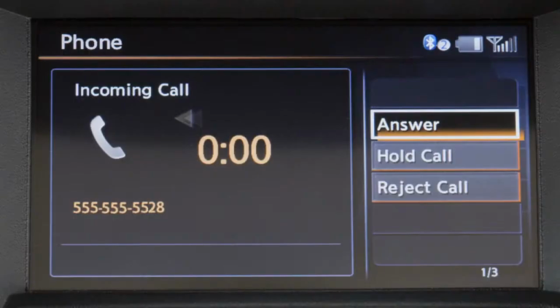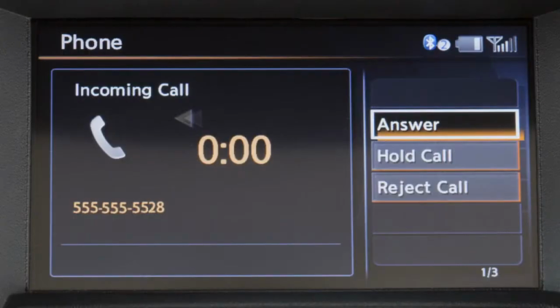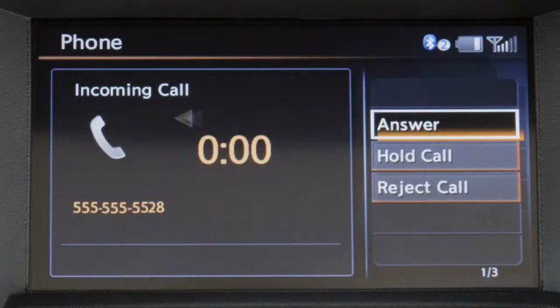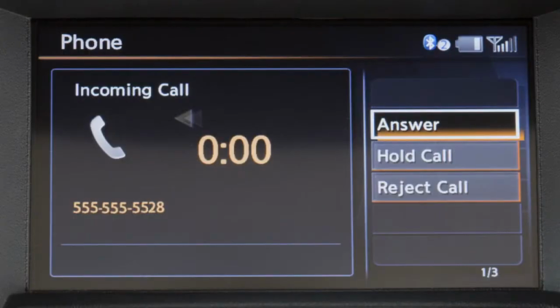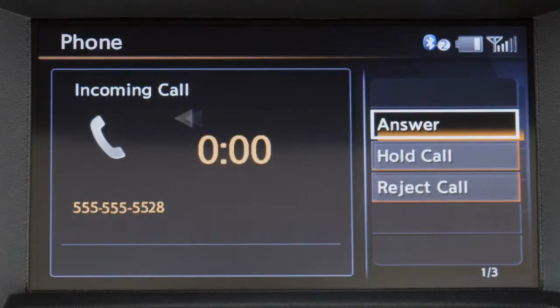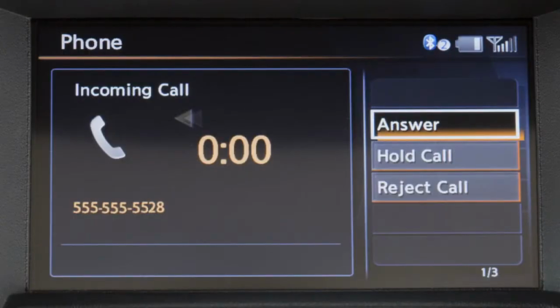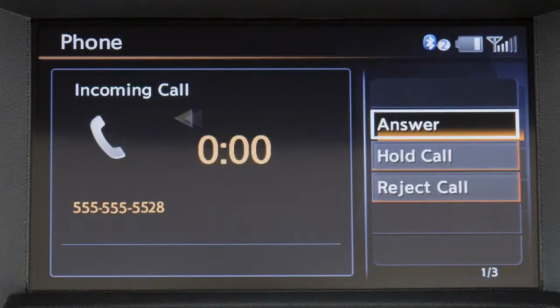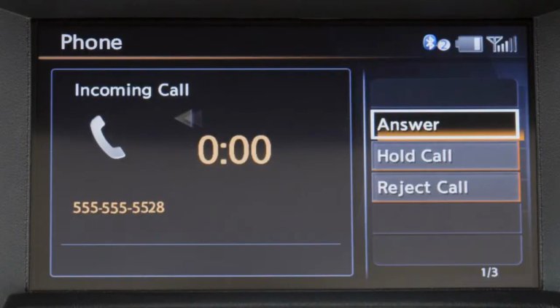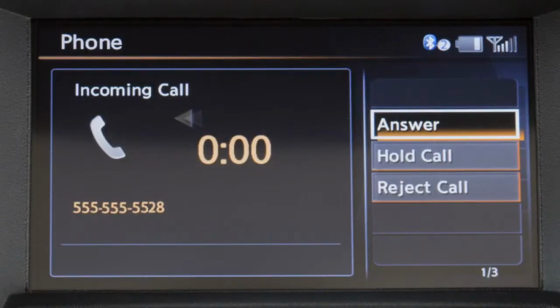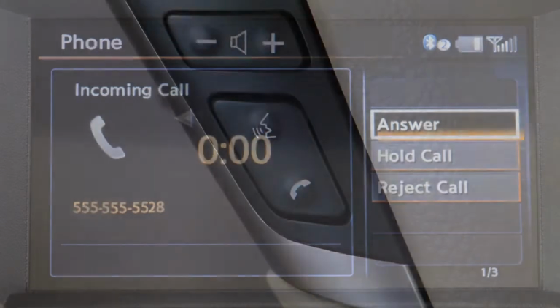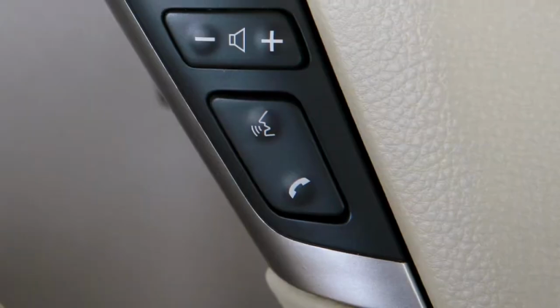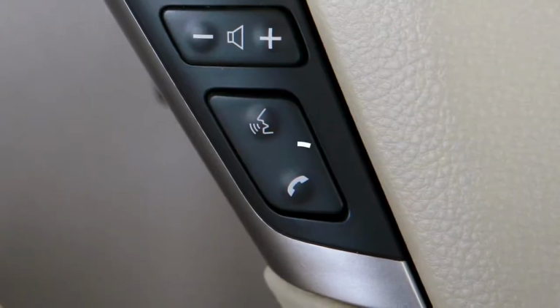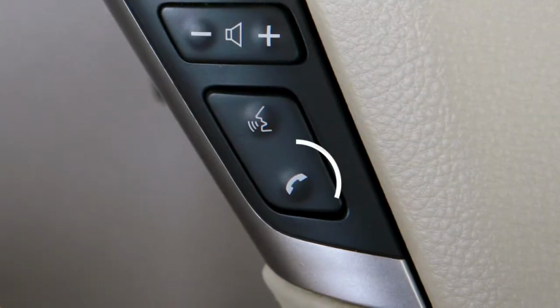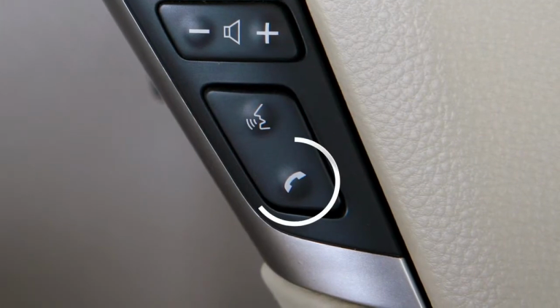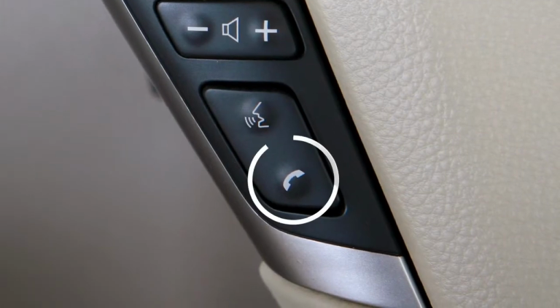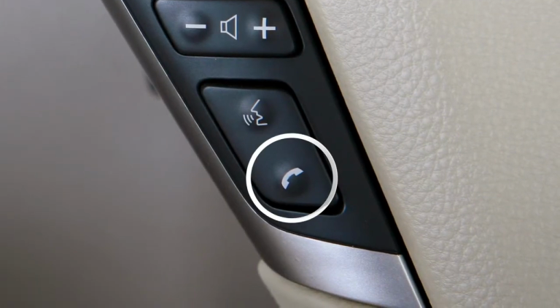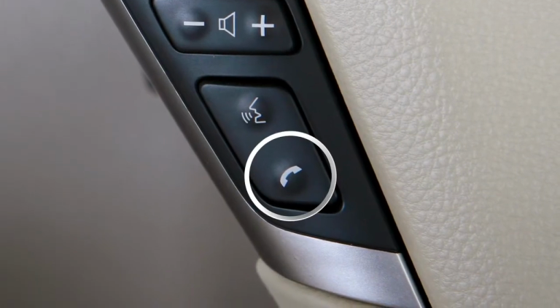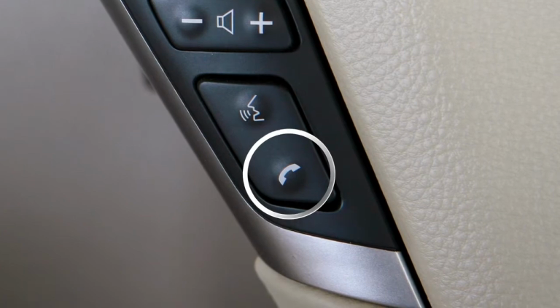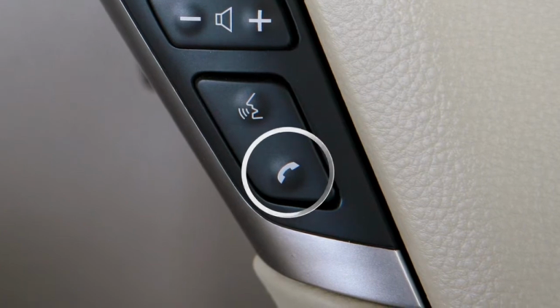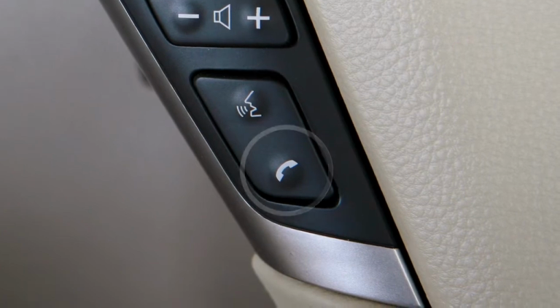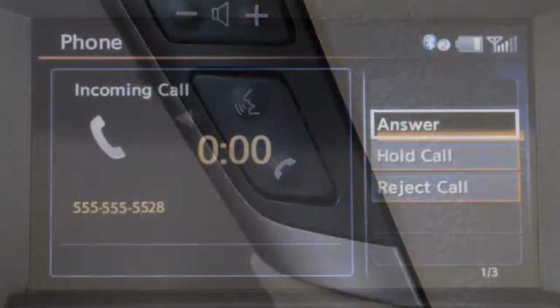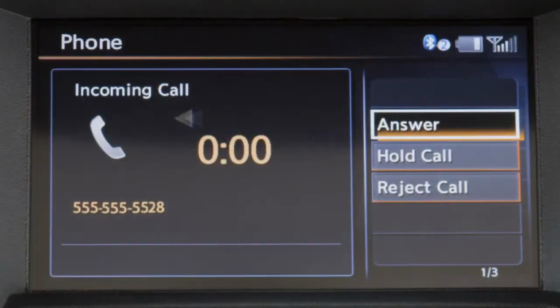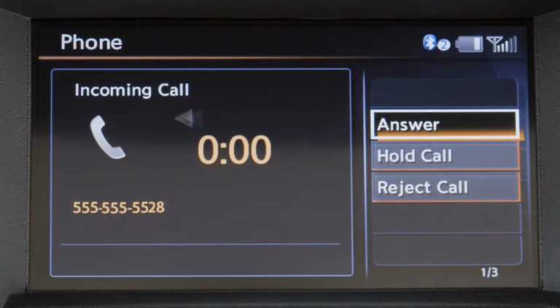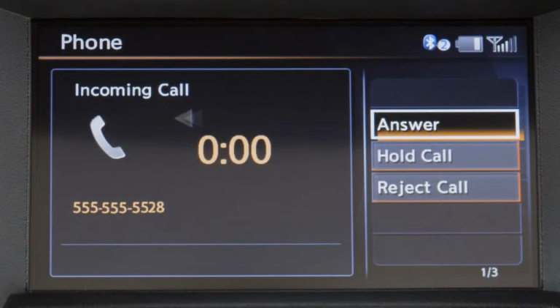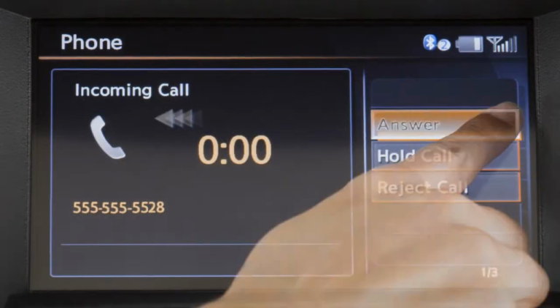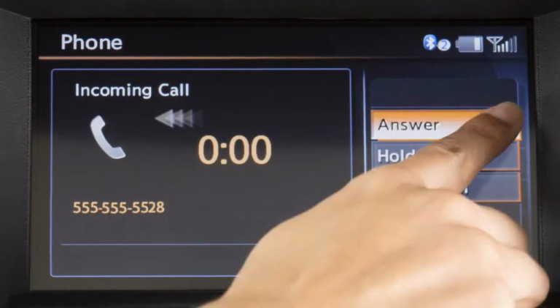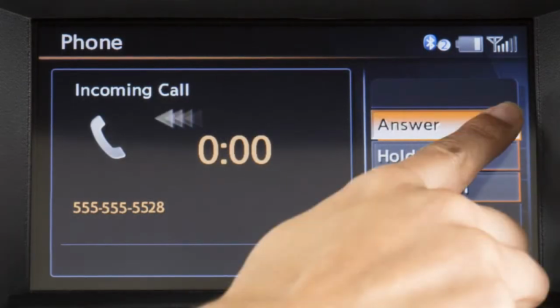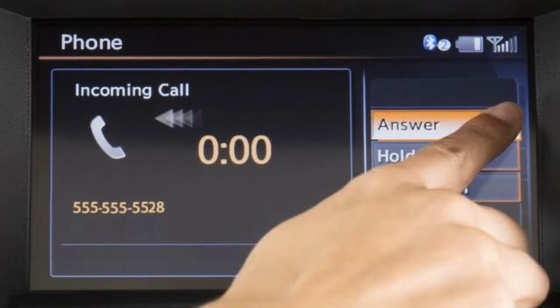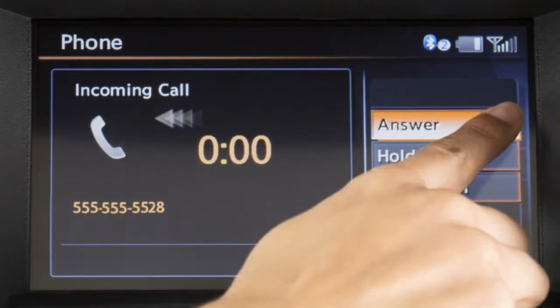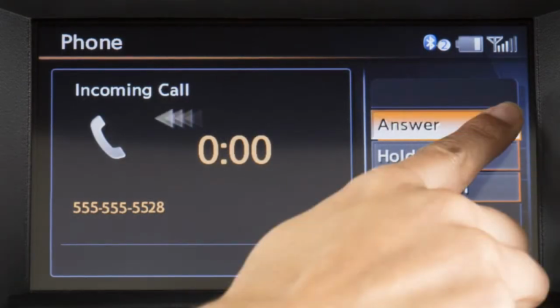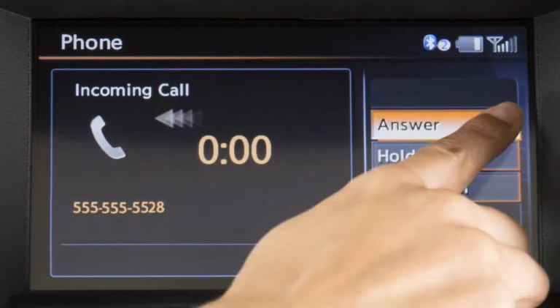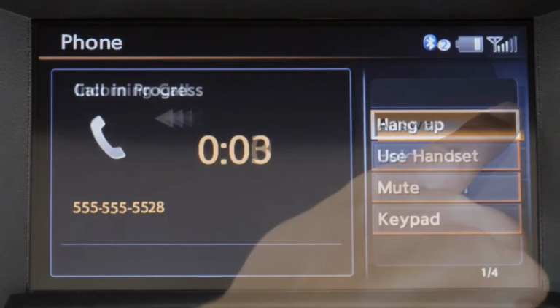To answer an incoming call, press the phone send button on the steering wheel or touch the answer key on the display screen.